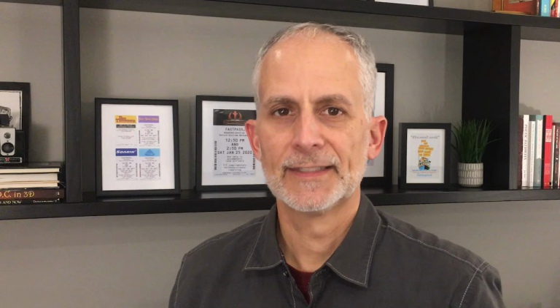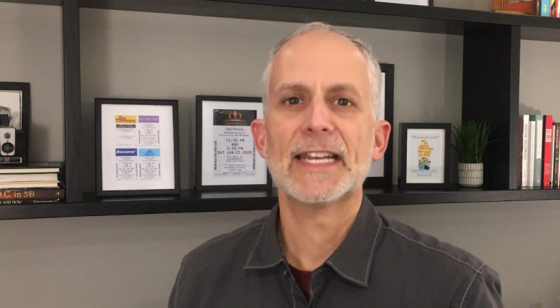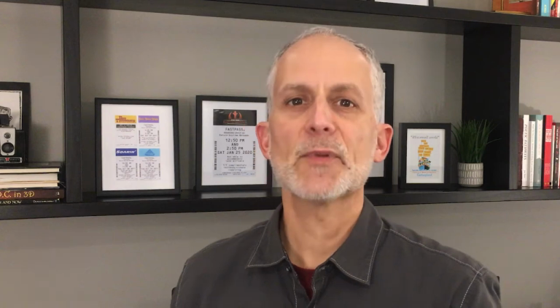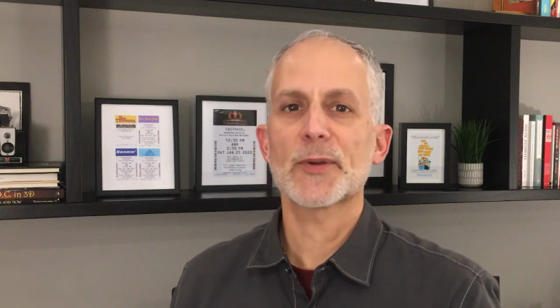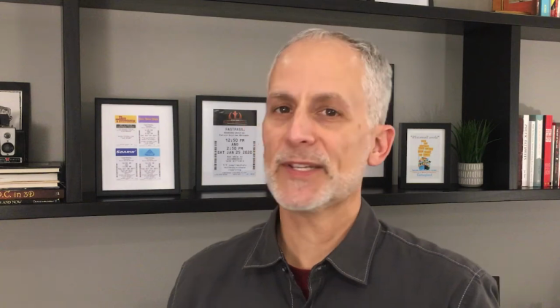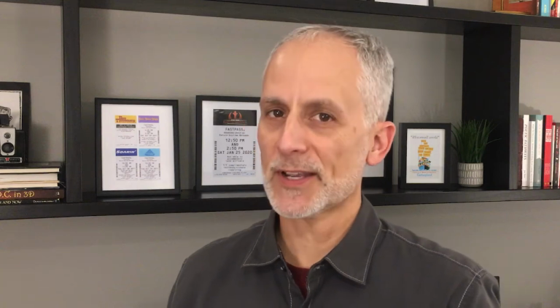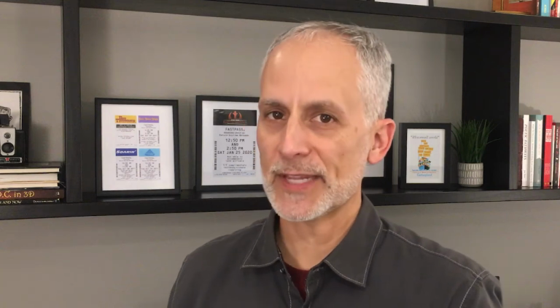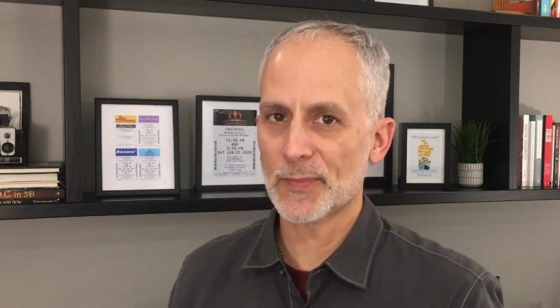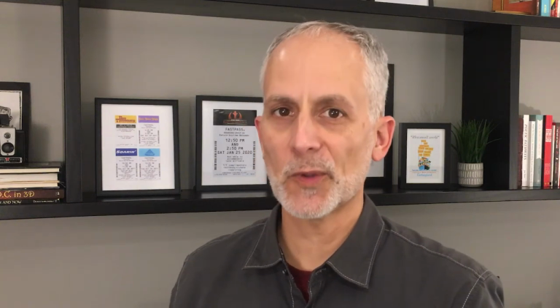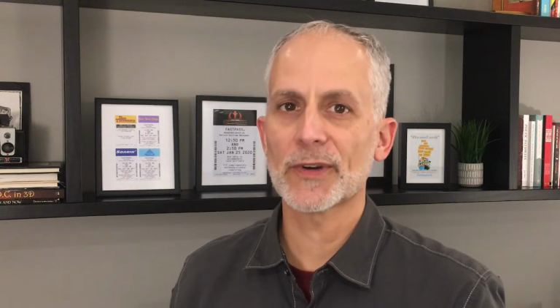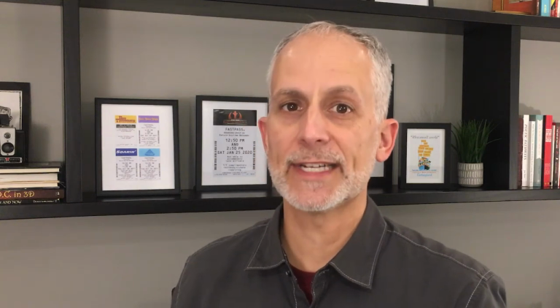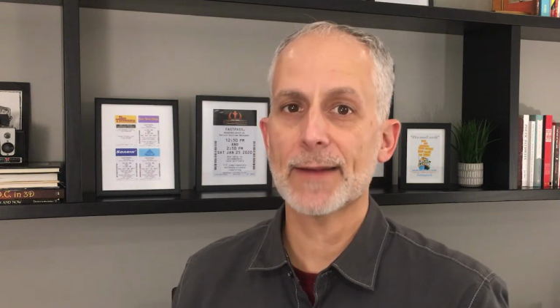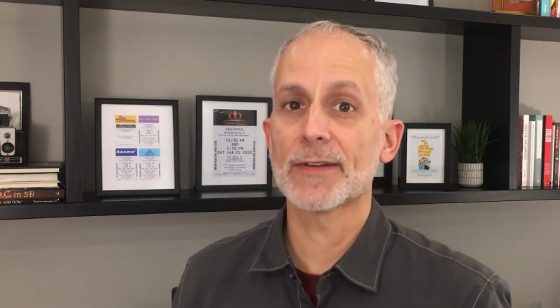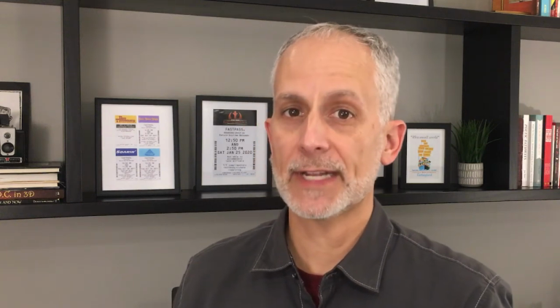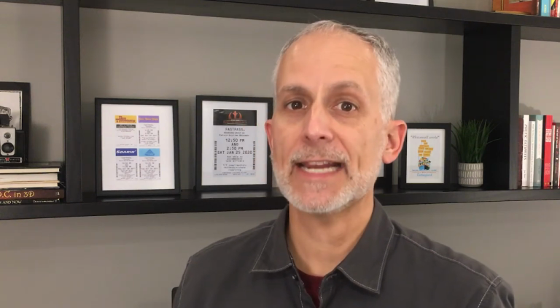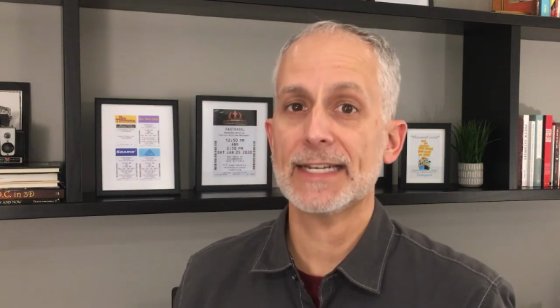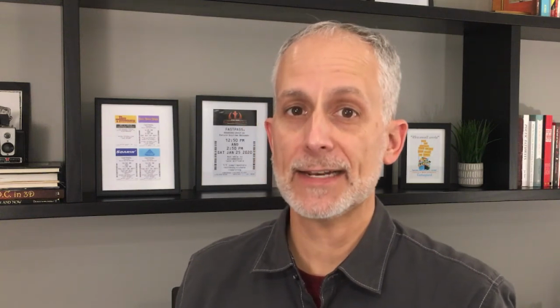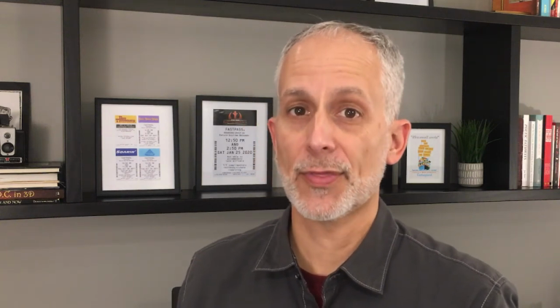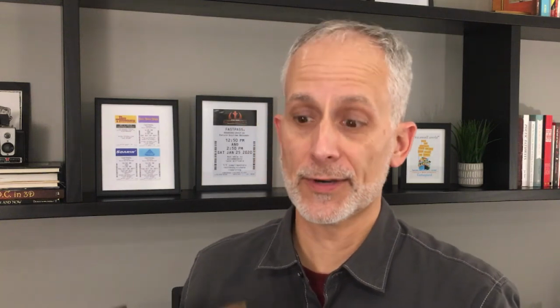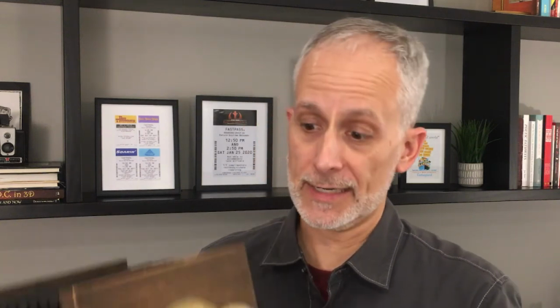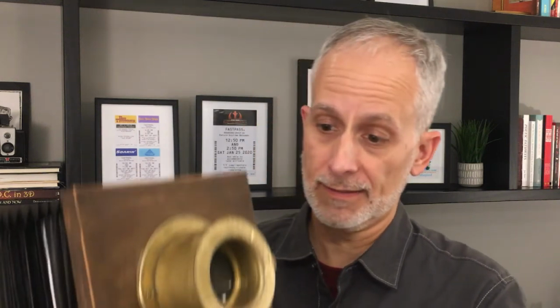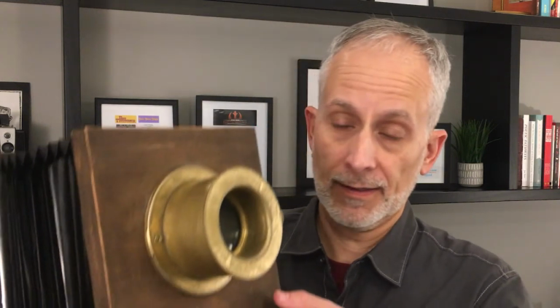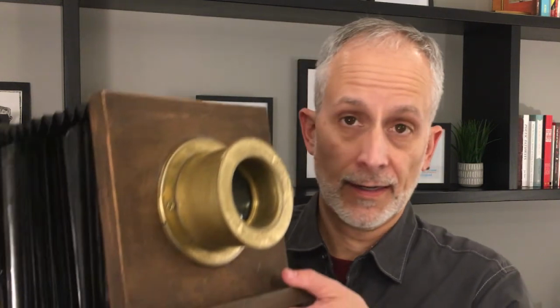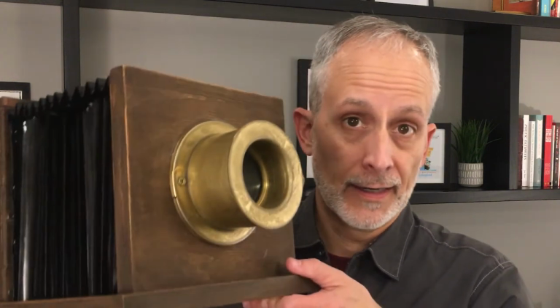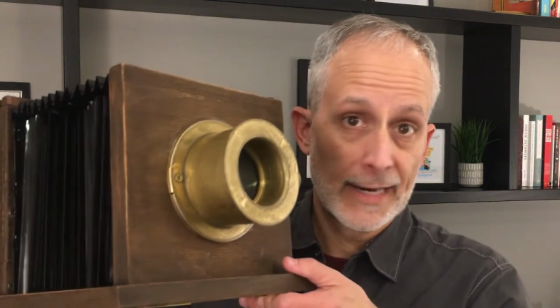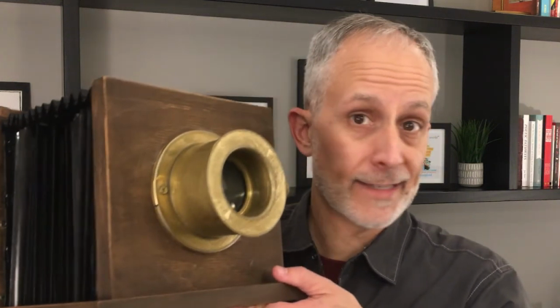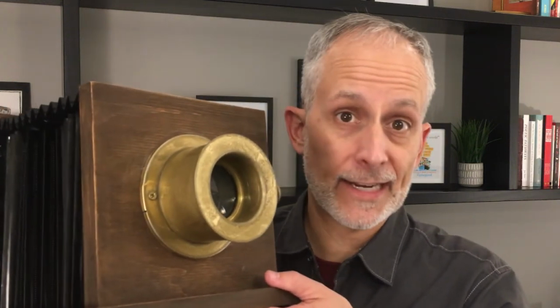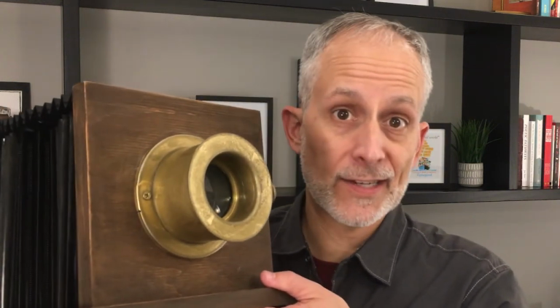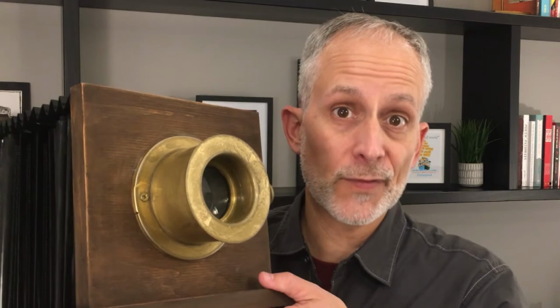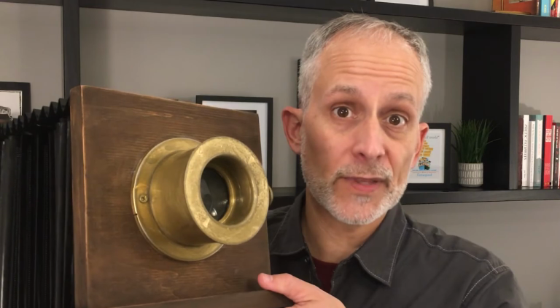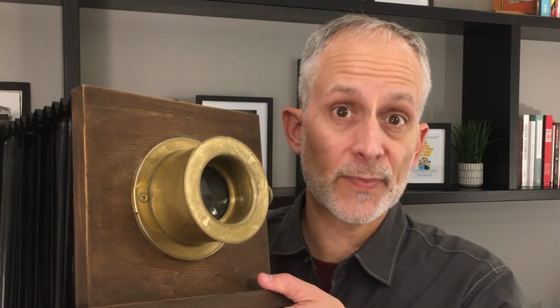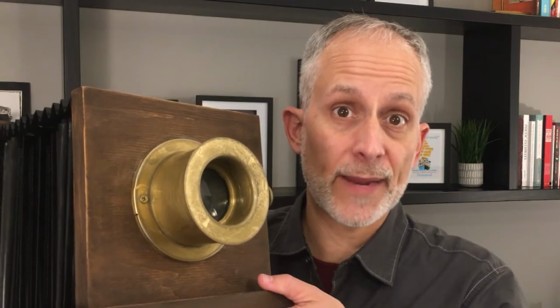Today we're going to be talking about the Polaroid camera of the 1830s. Not taking a selfie with this baby.